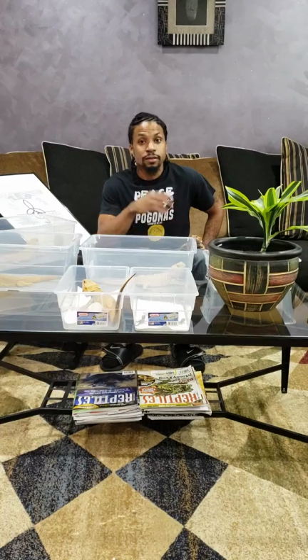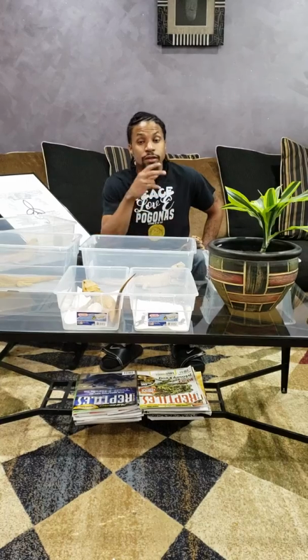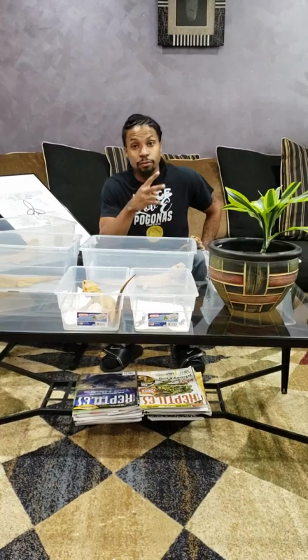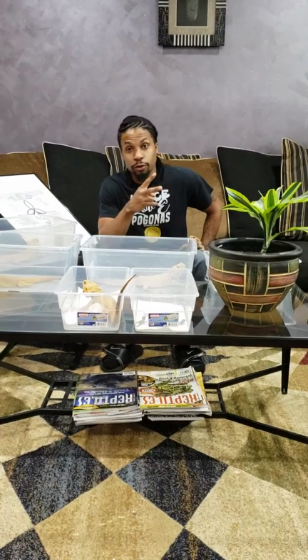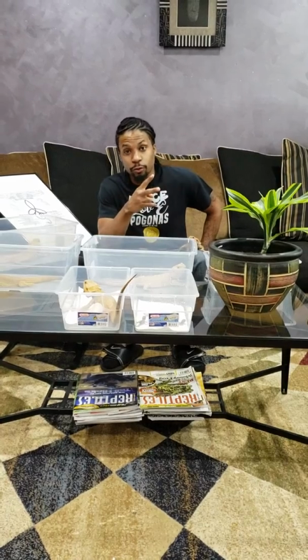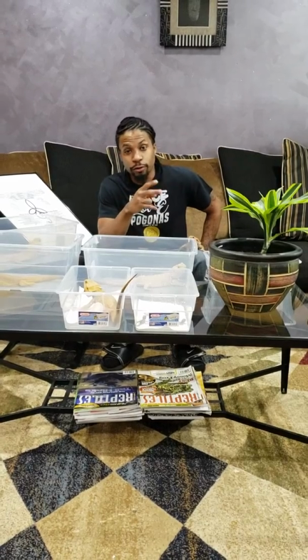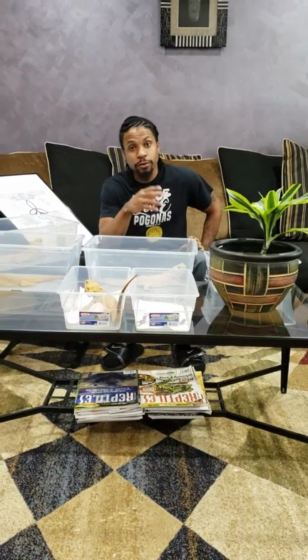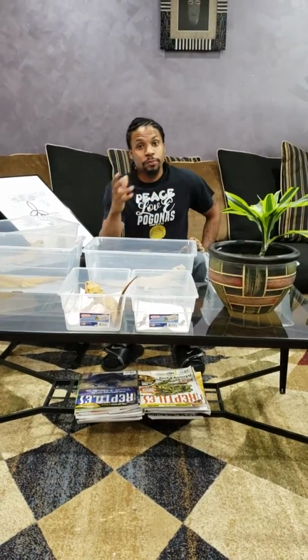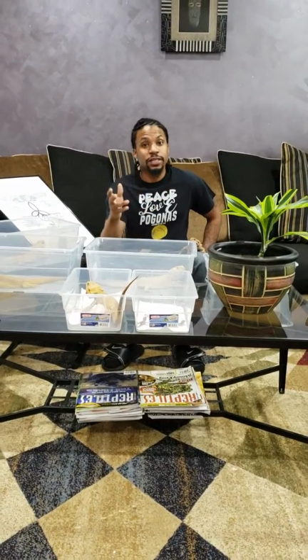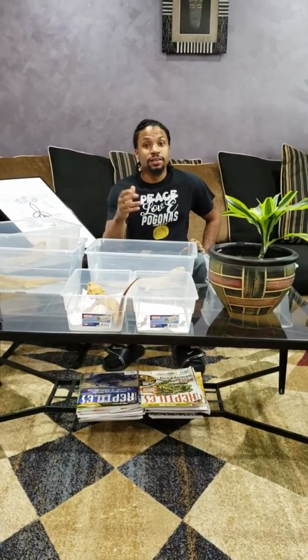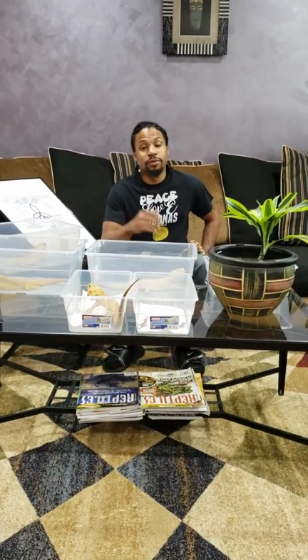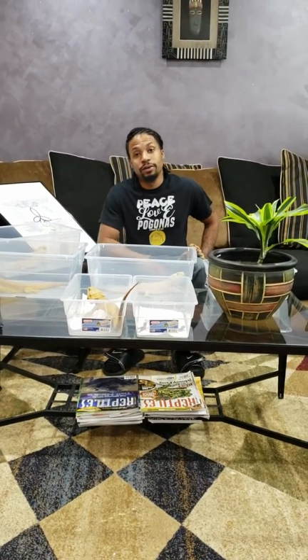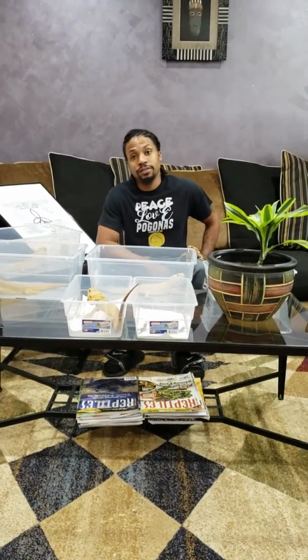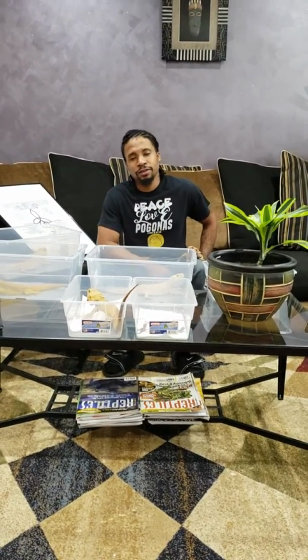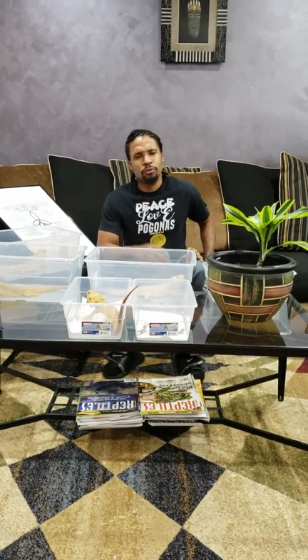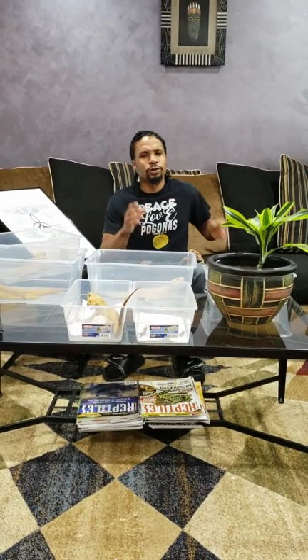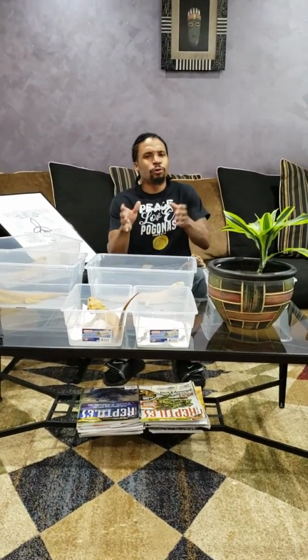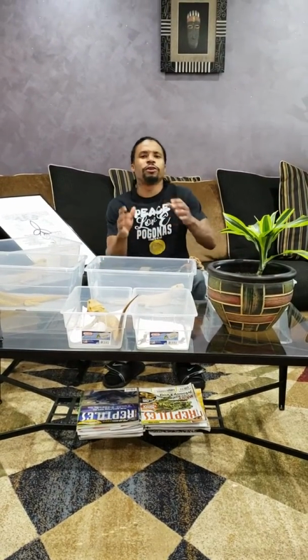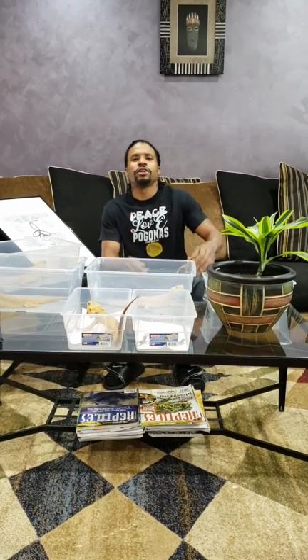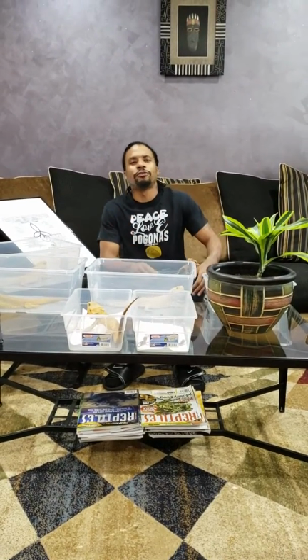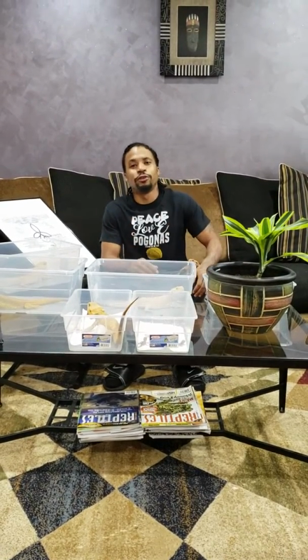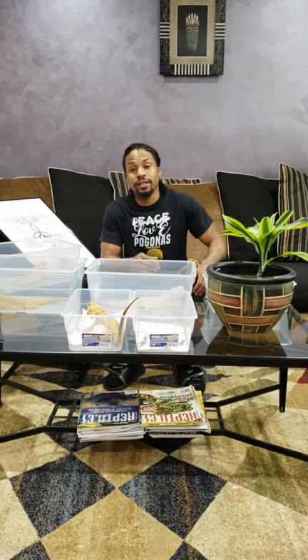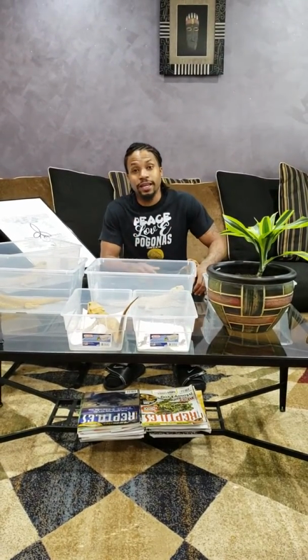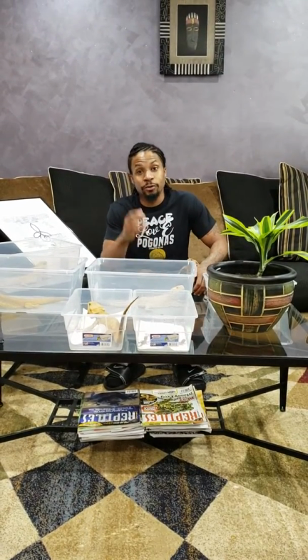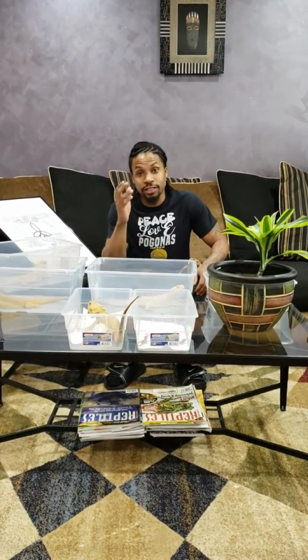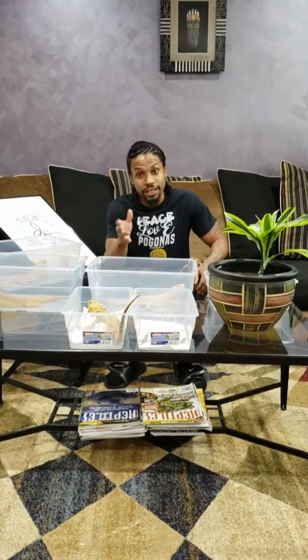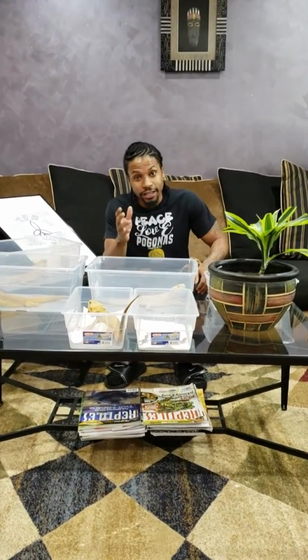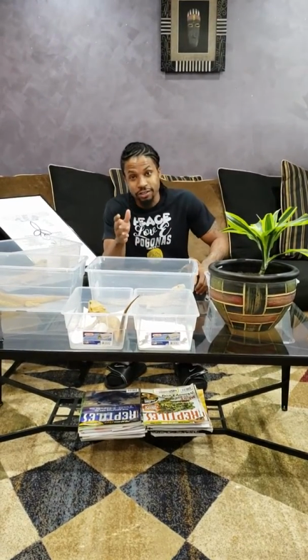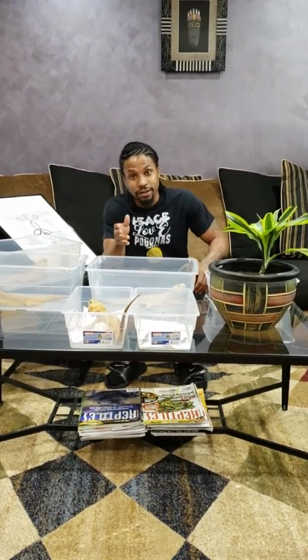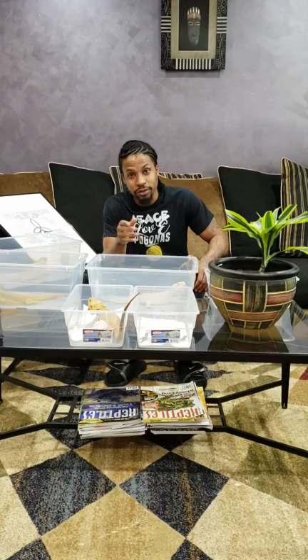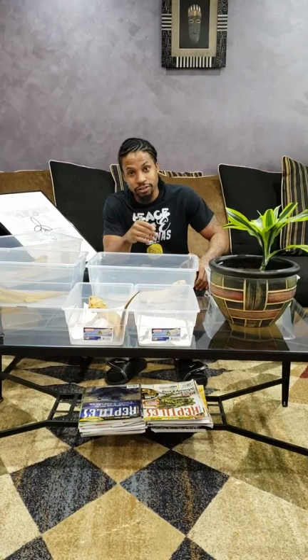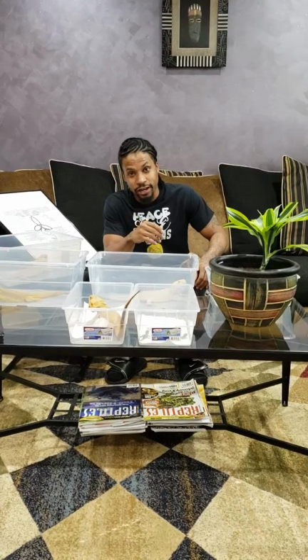Good morning world. Peace, love, Bagonas. I want to do a quick video for you today on the Genetic Stripe Bearded Dragon.